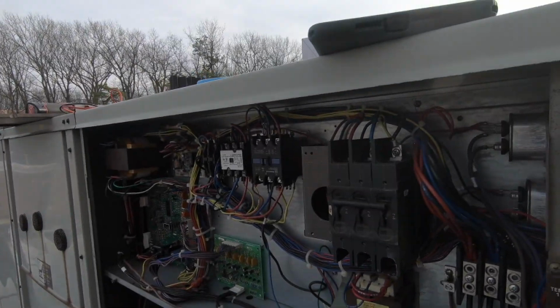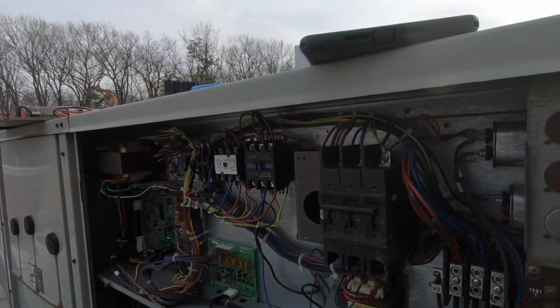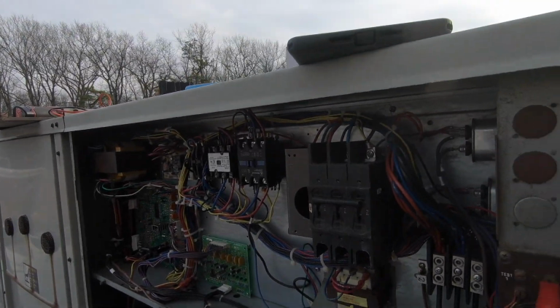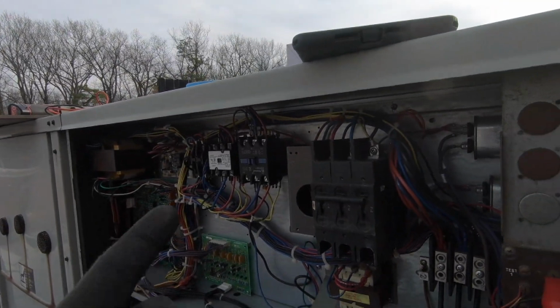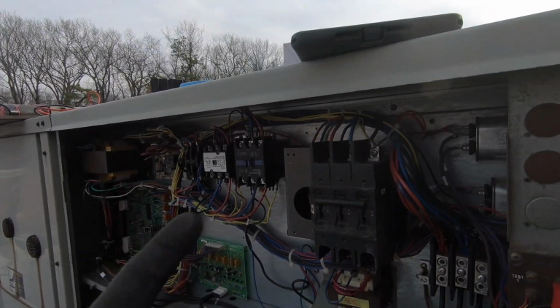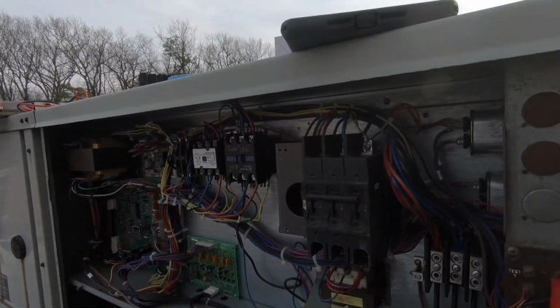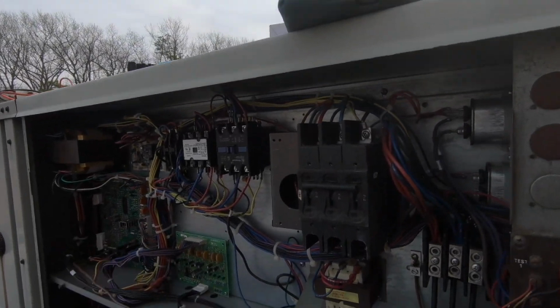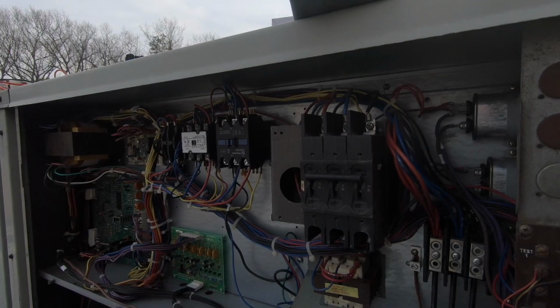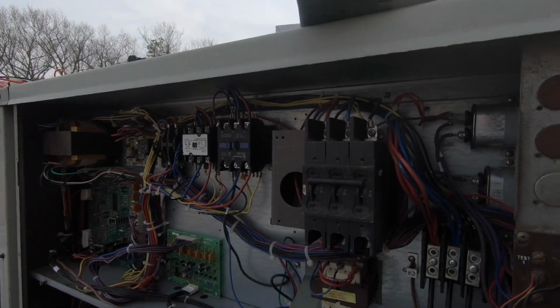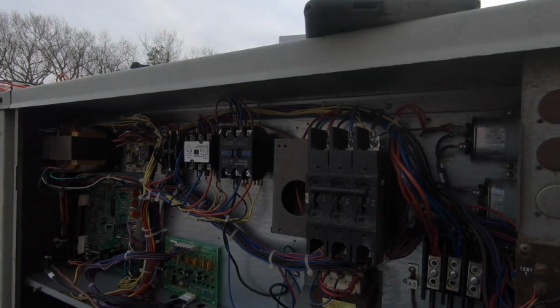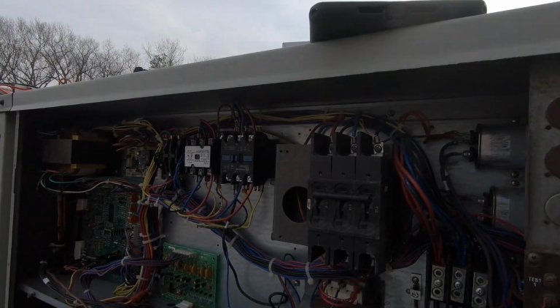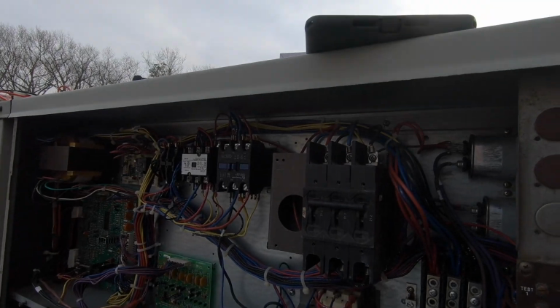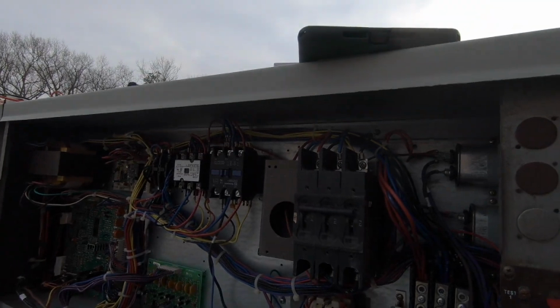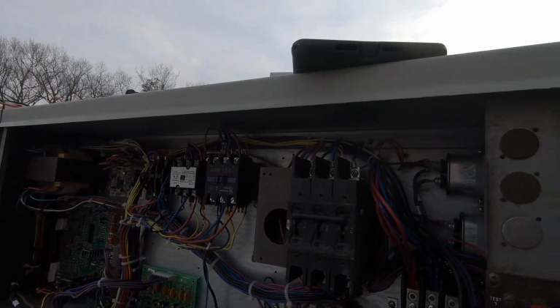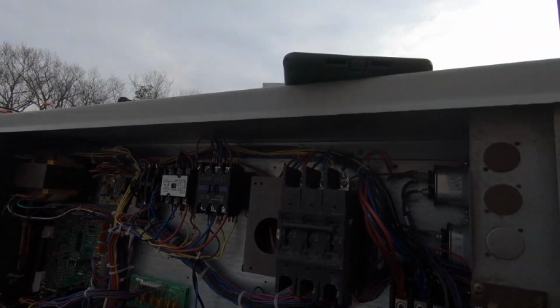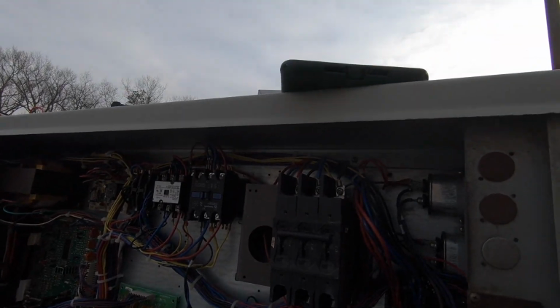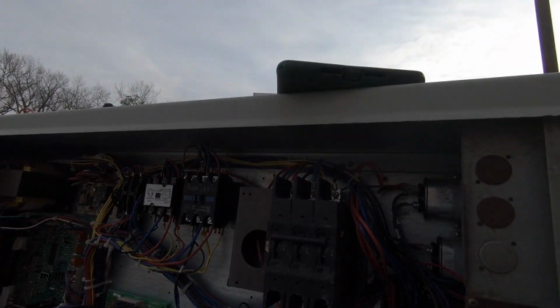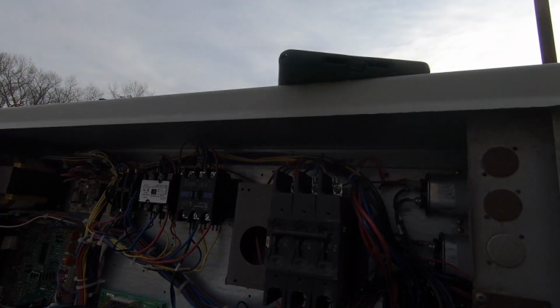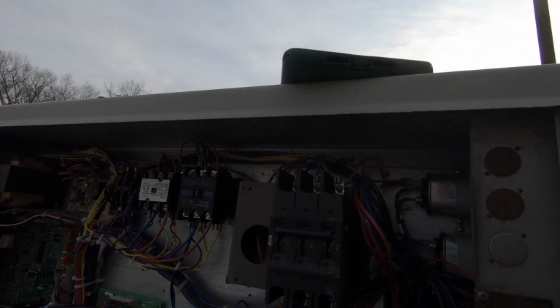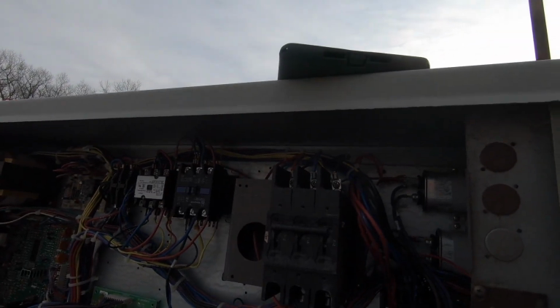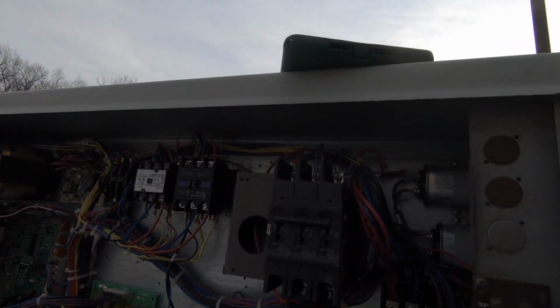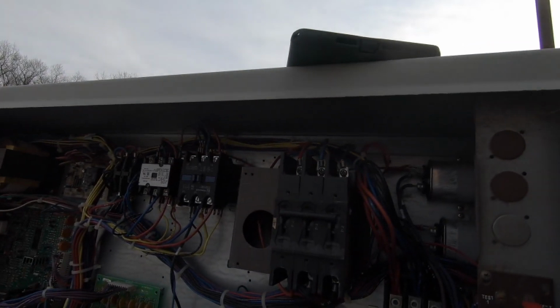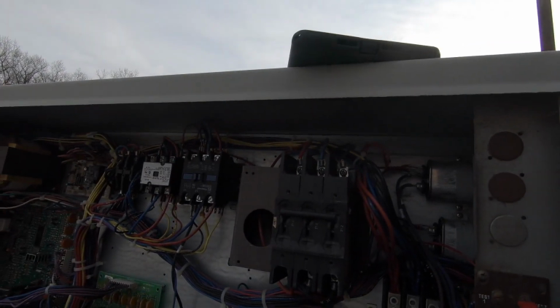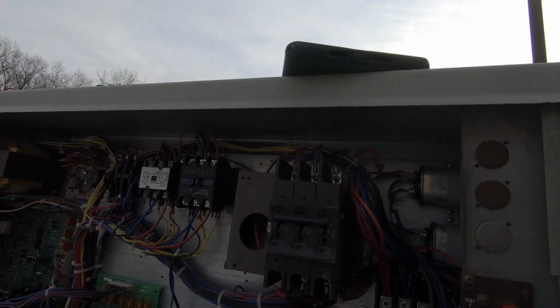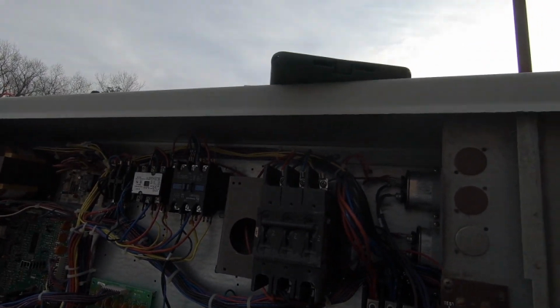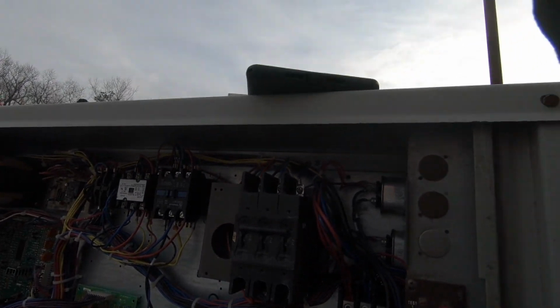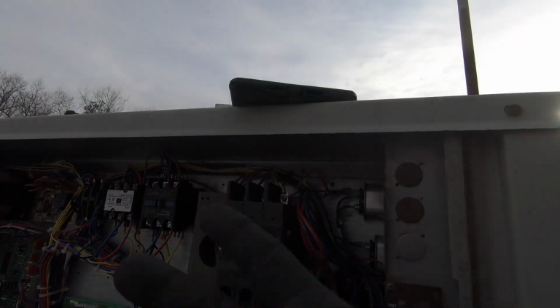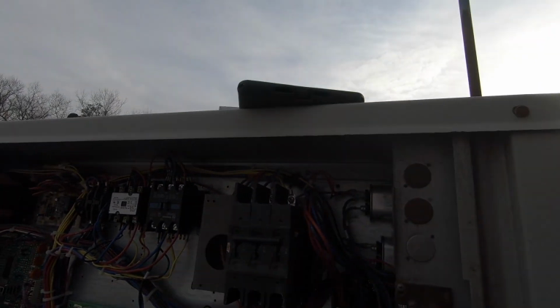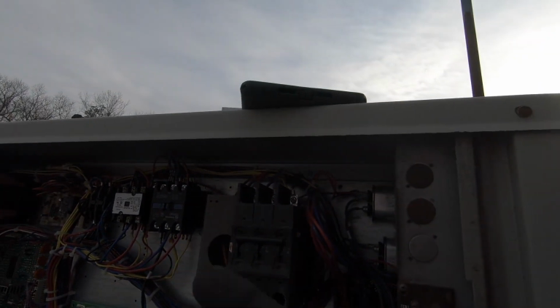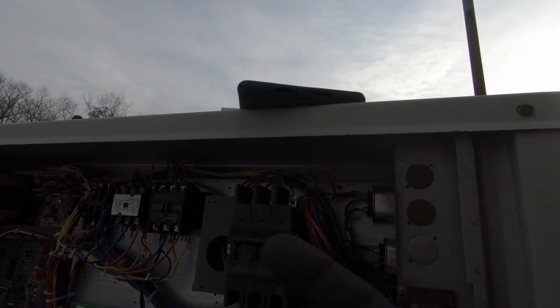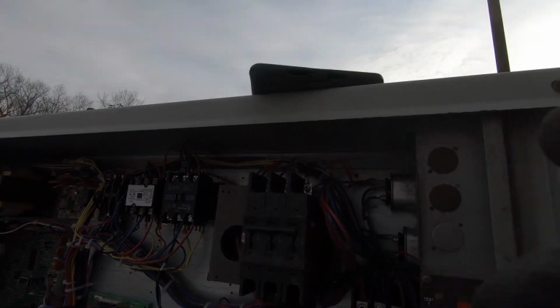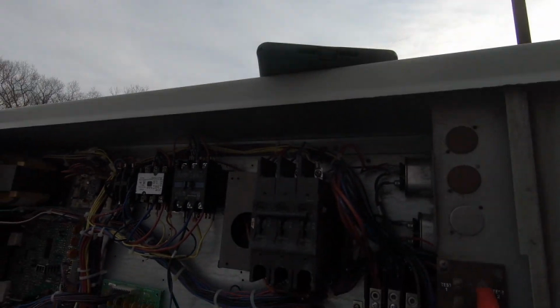I hope you enjoyed this video of me replacing a contactor. Until next time, I'm out. Thank you.